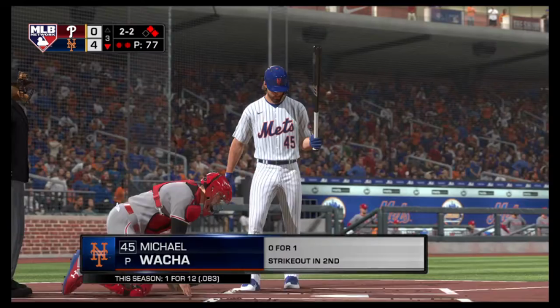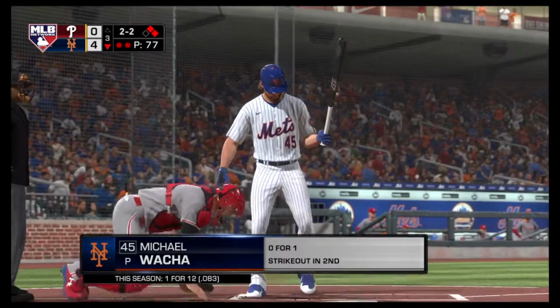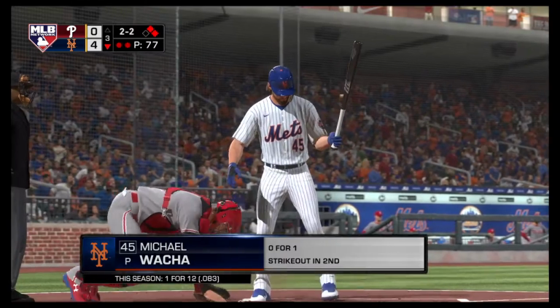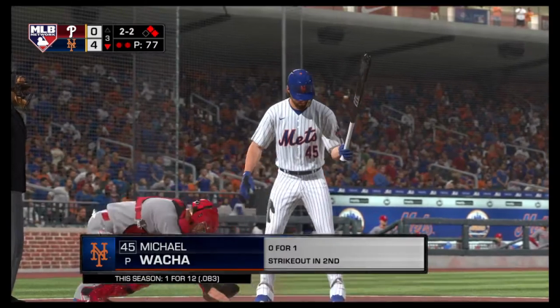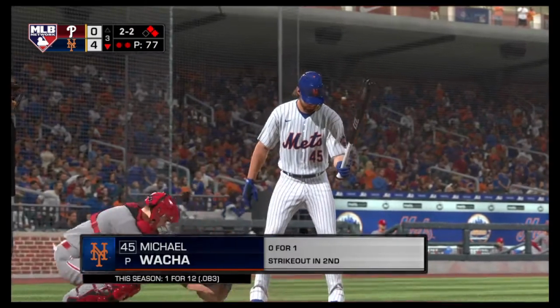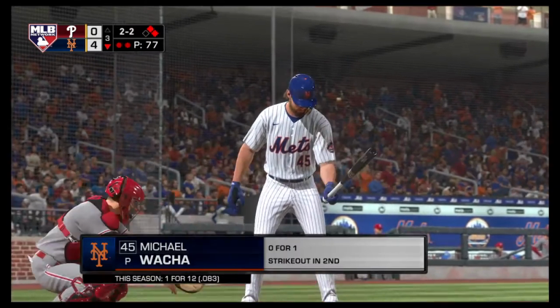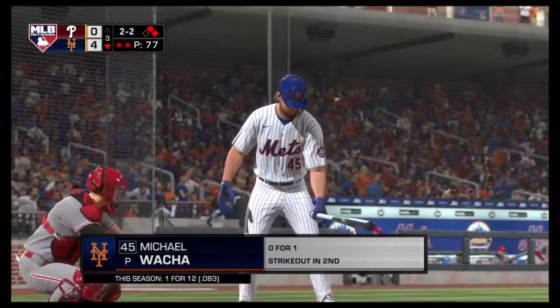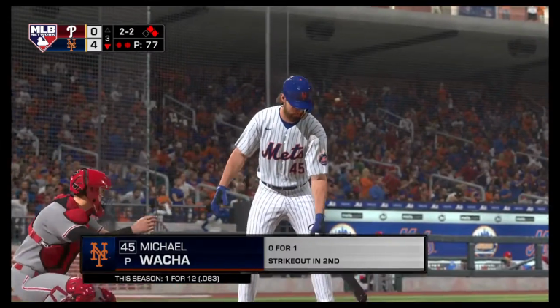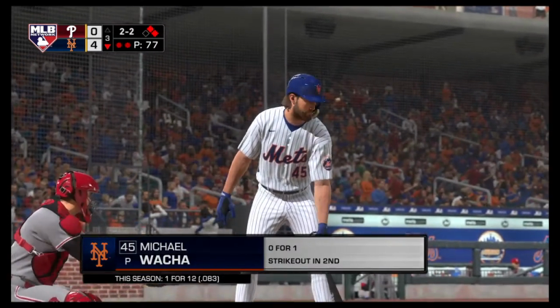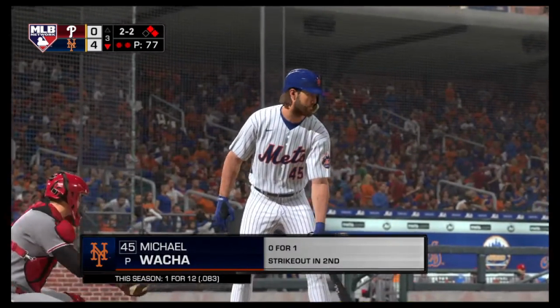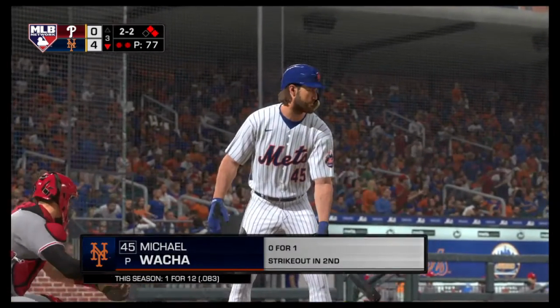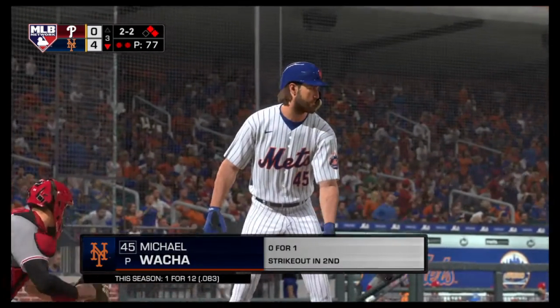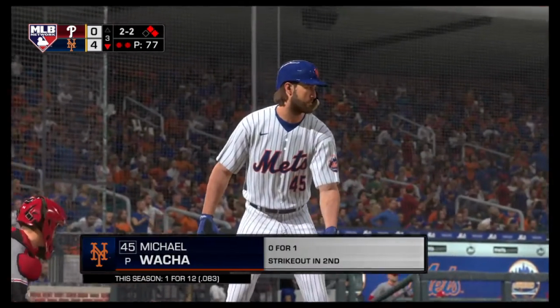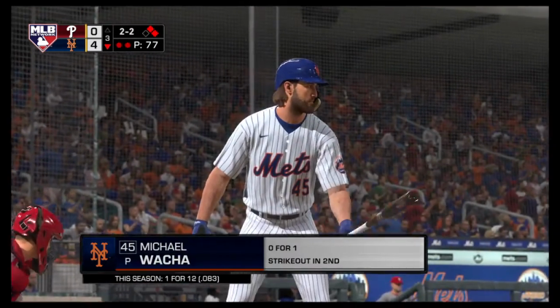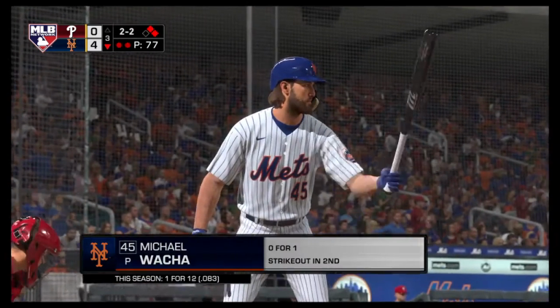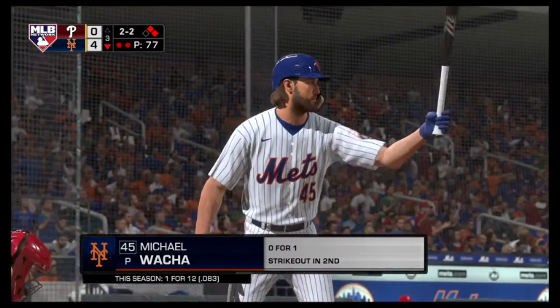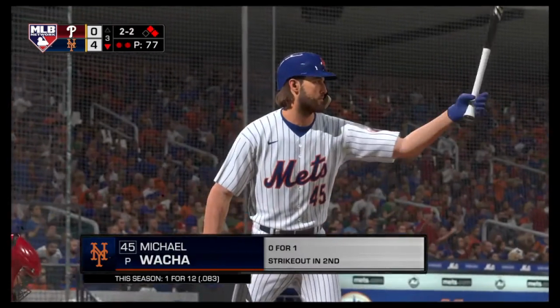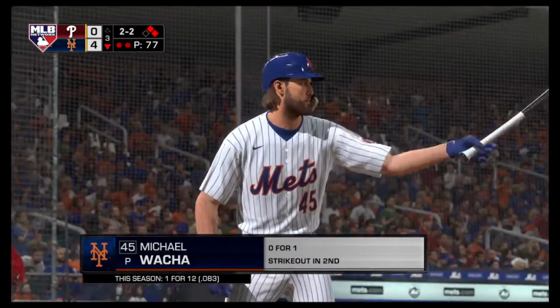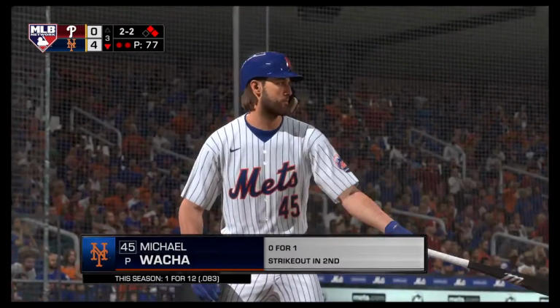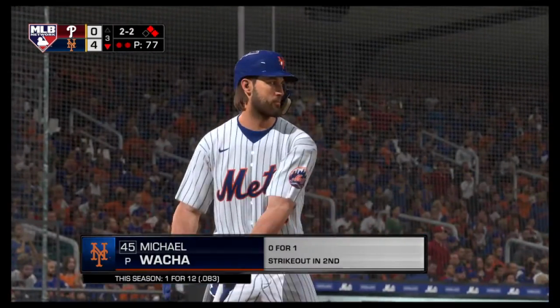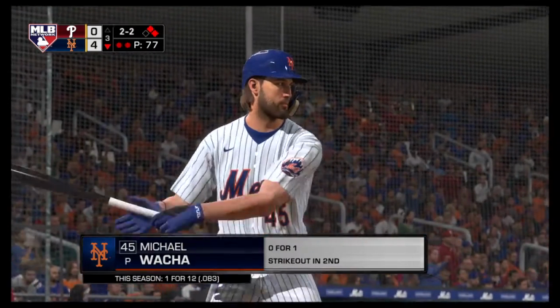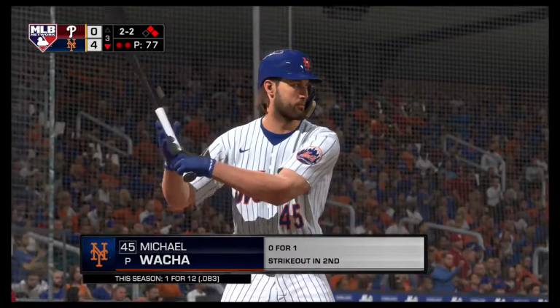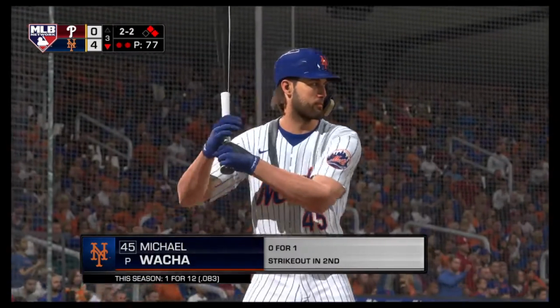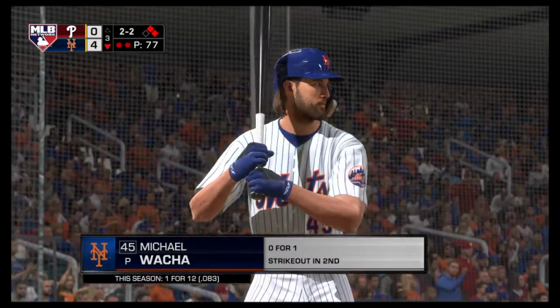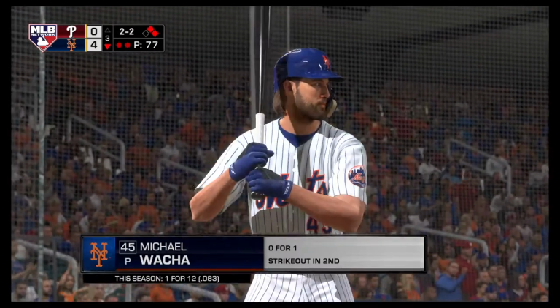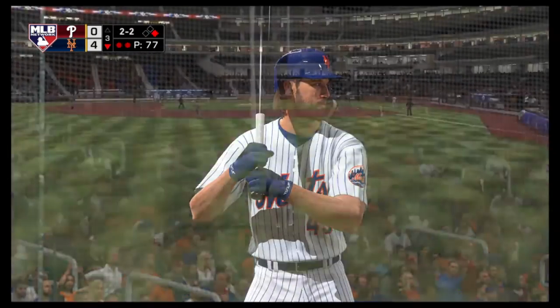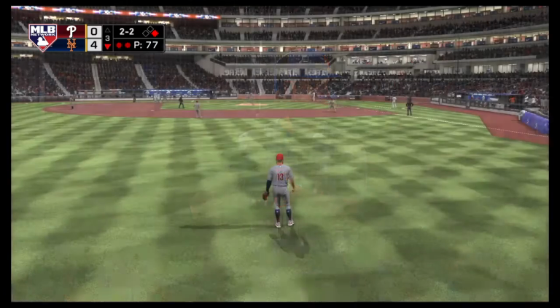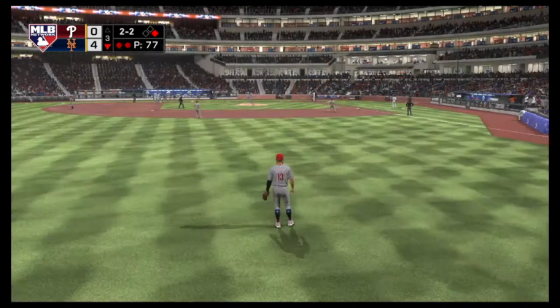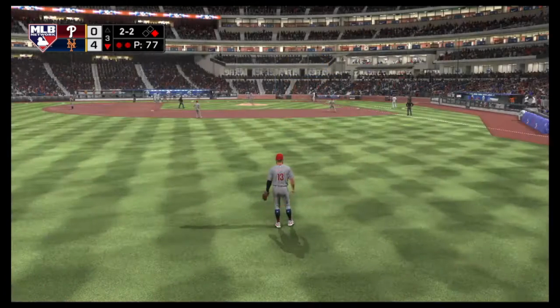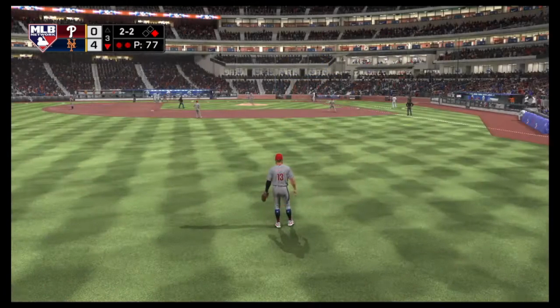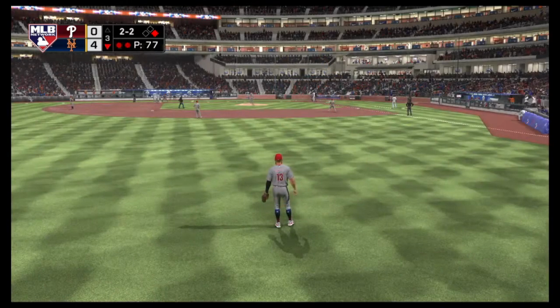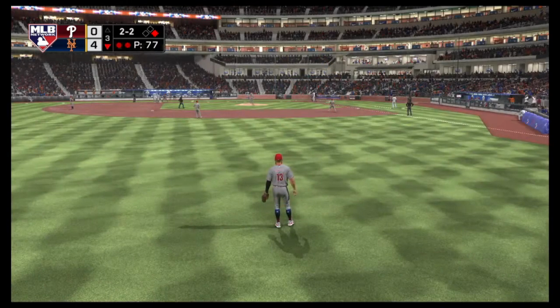Now to the plate, the pitcher, Michael Waka.